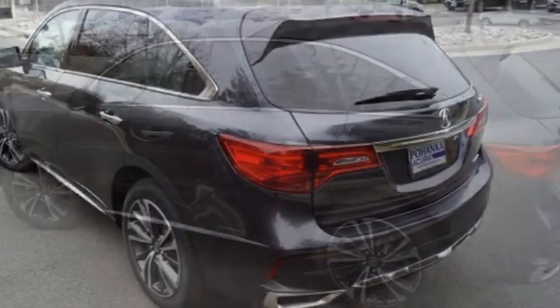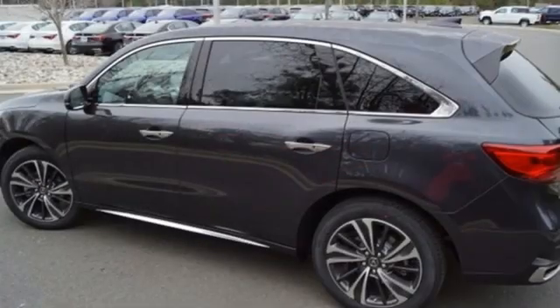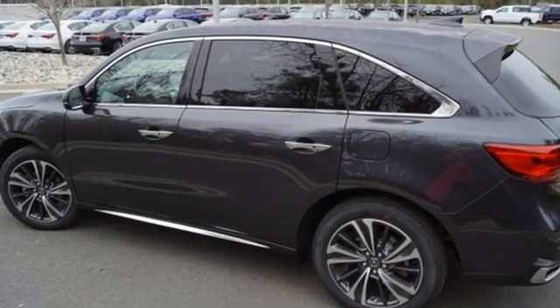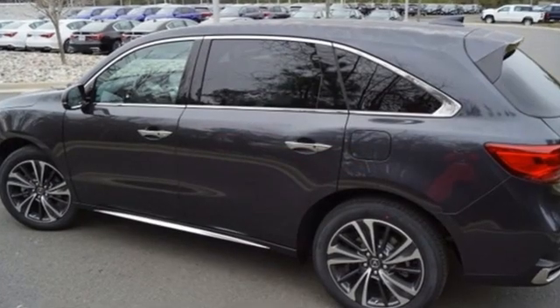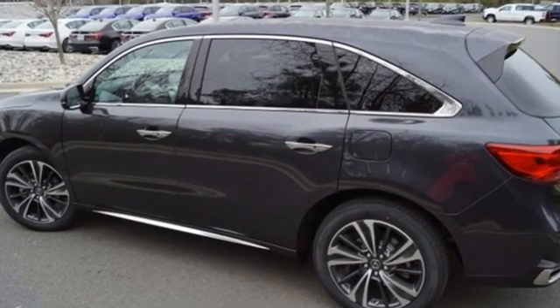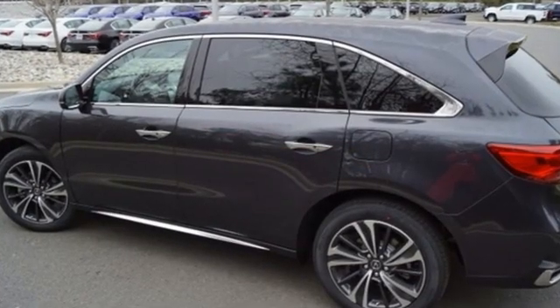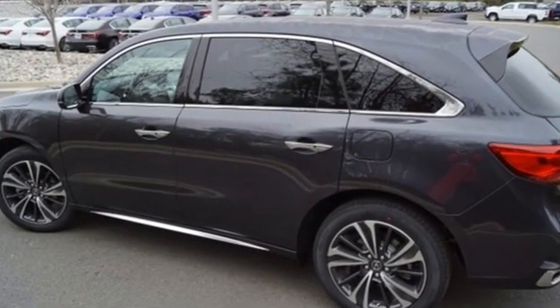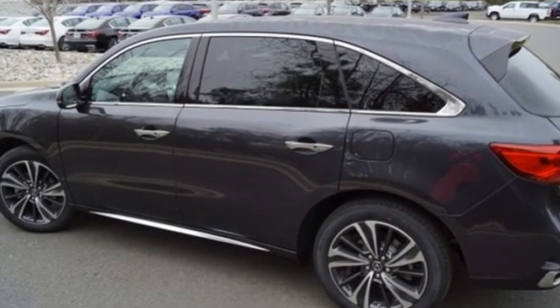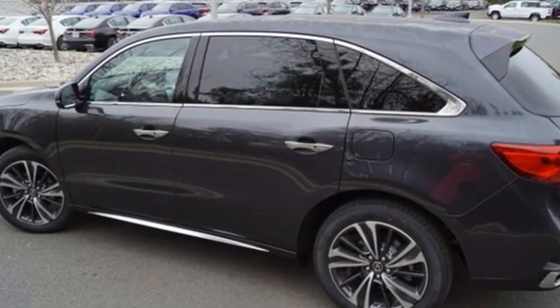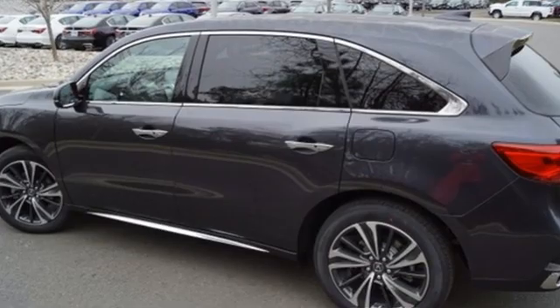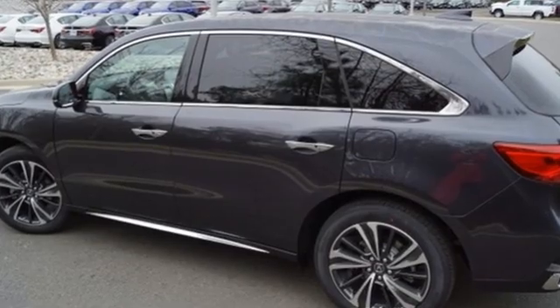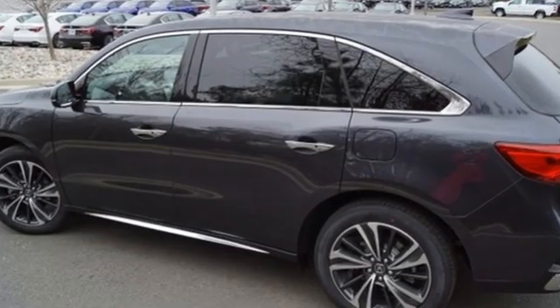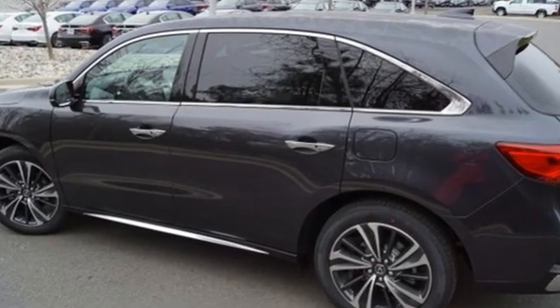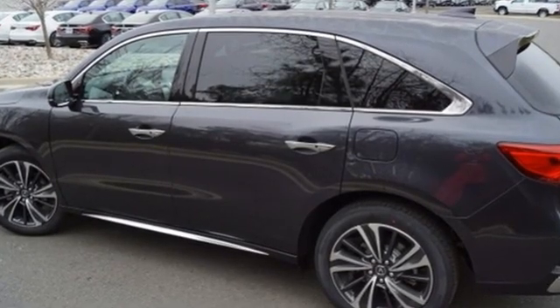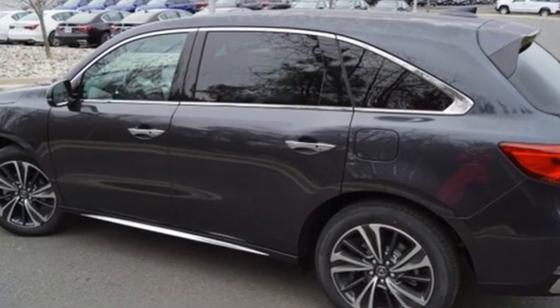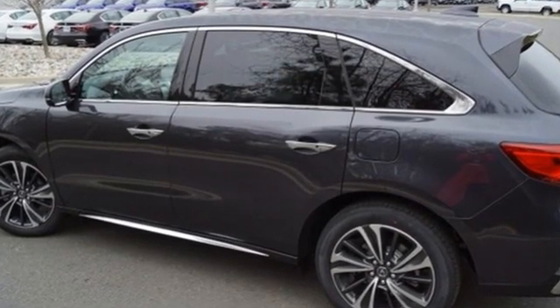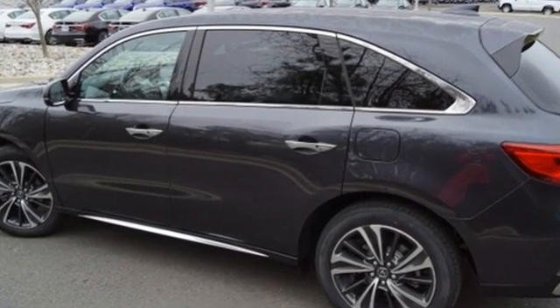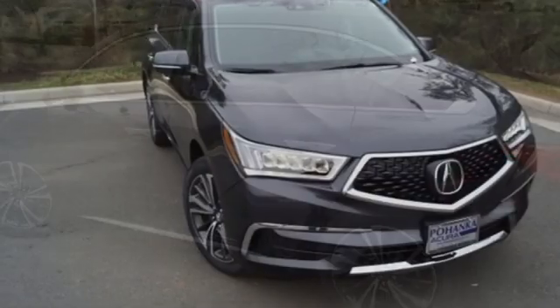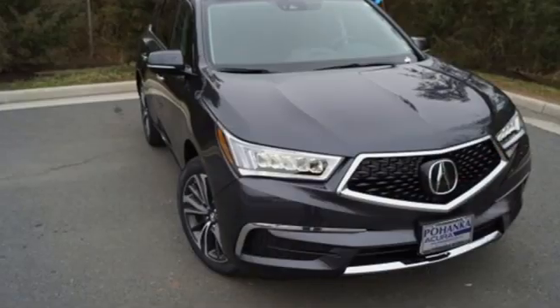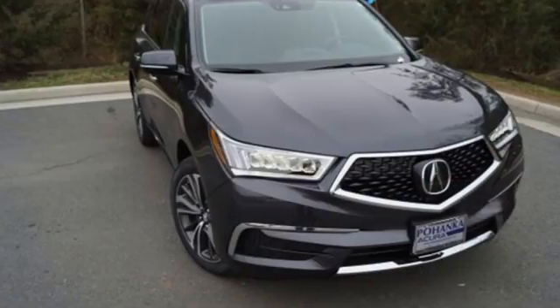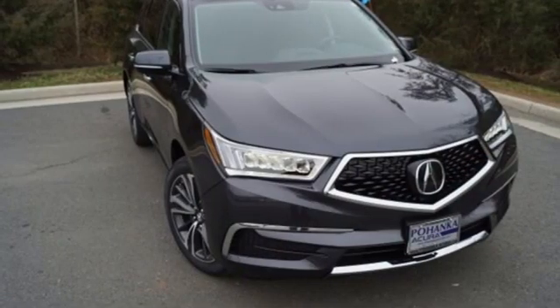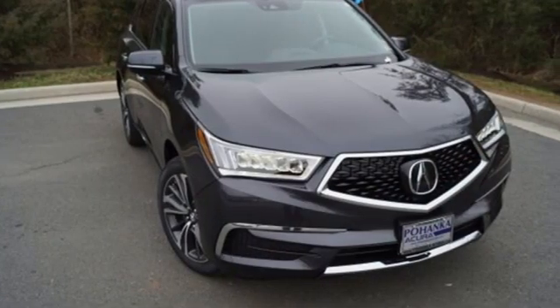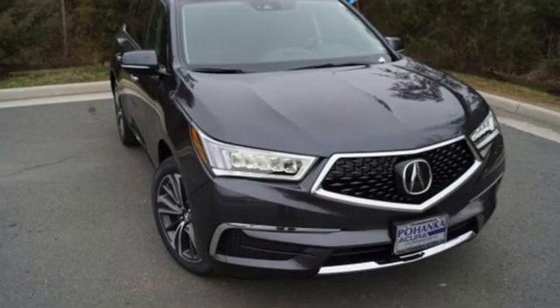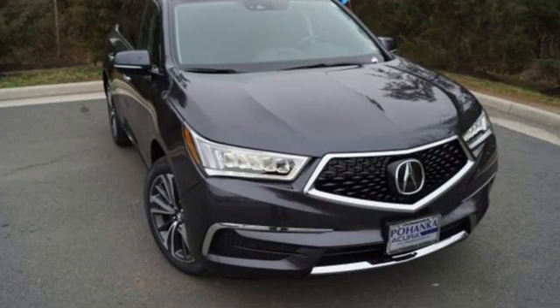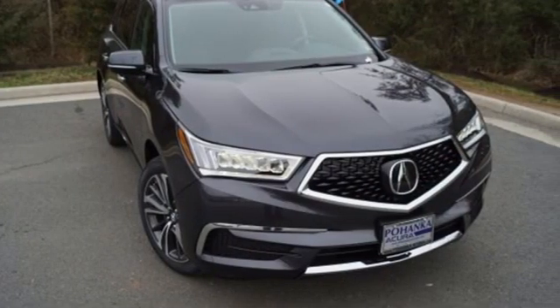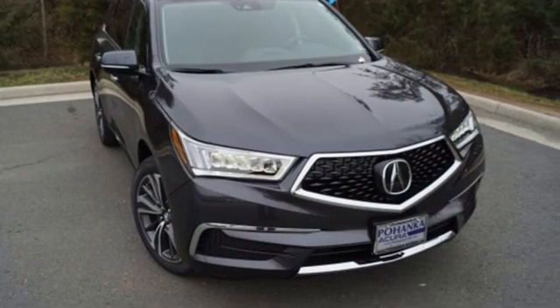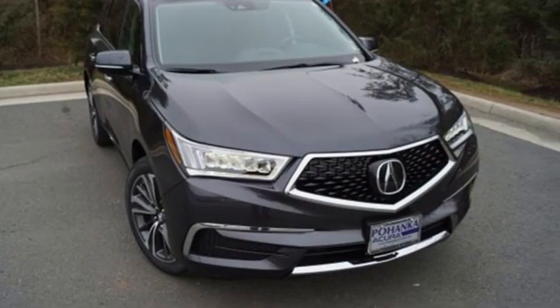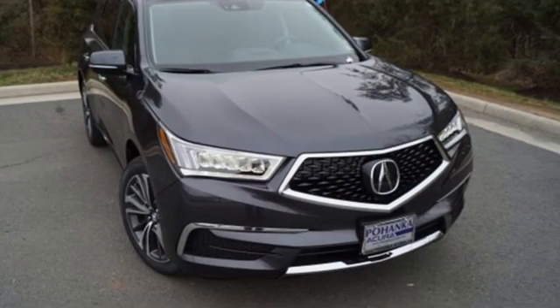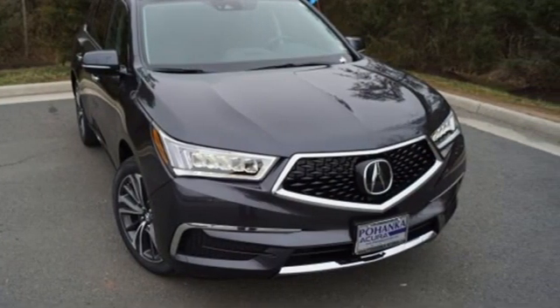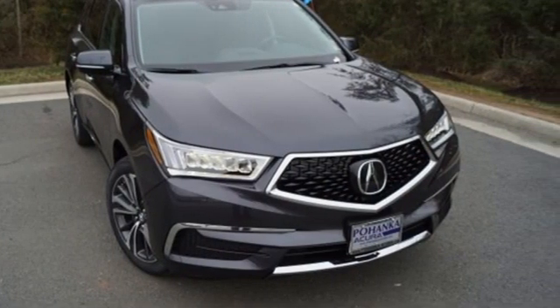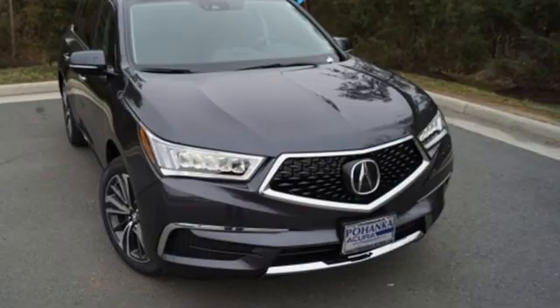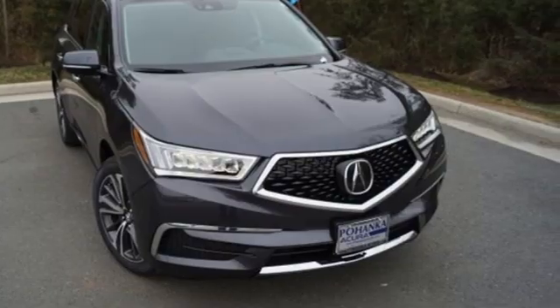Acura believes, if there's a better way, take it. If you've been waiting for the perfect time for a test drive, the time is now. Experience it today.